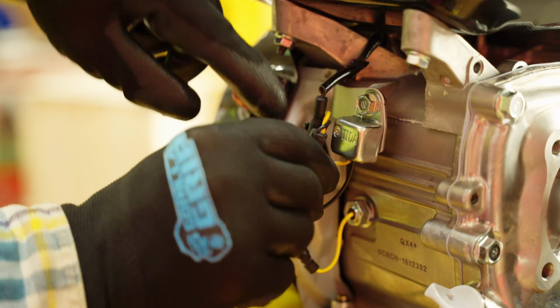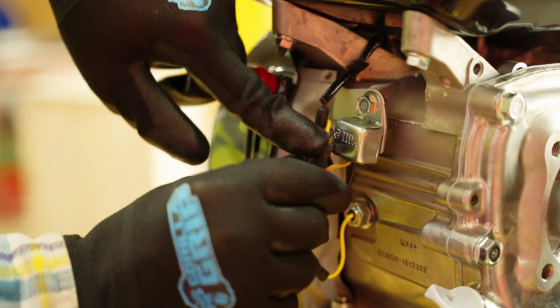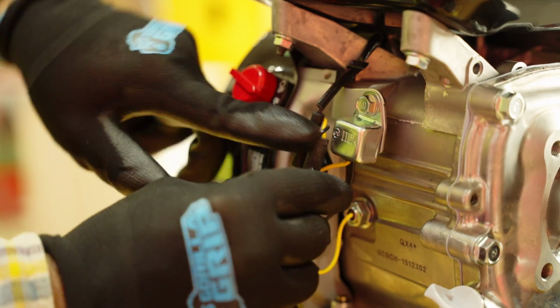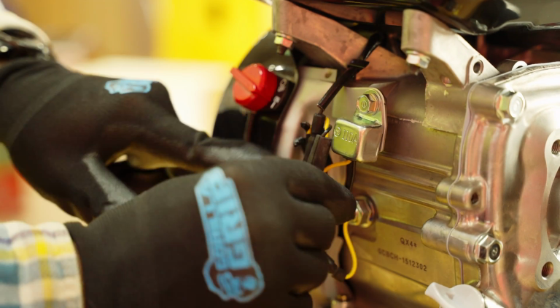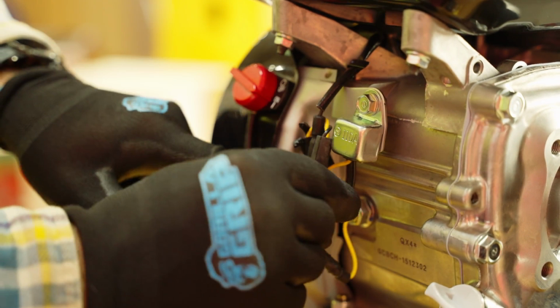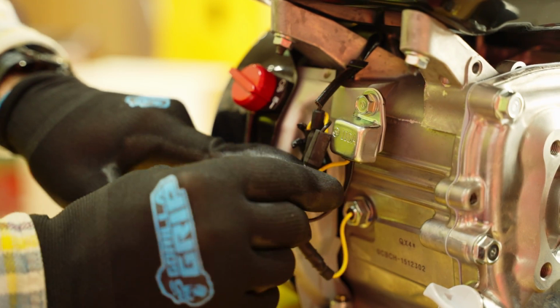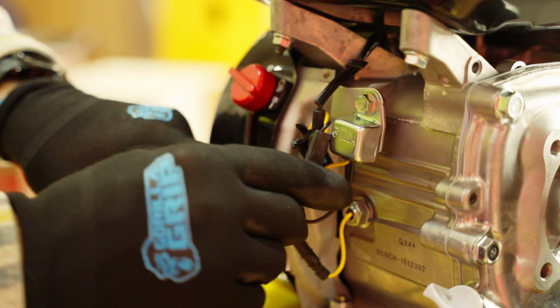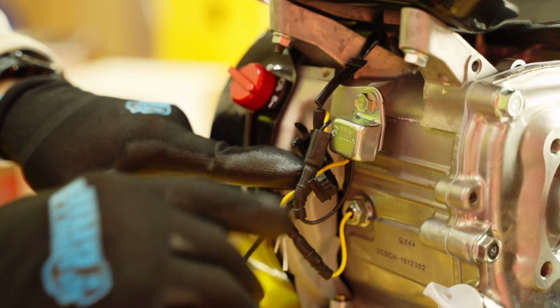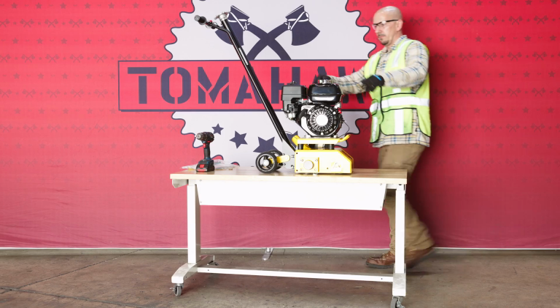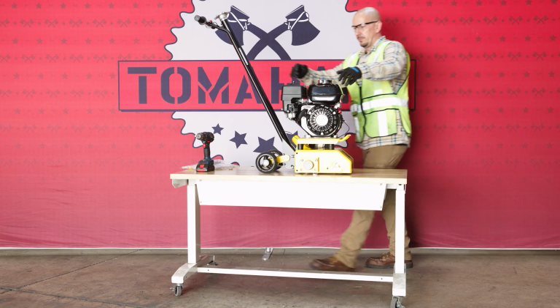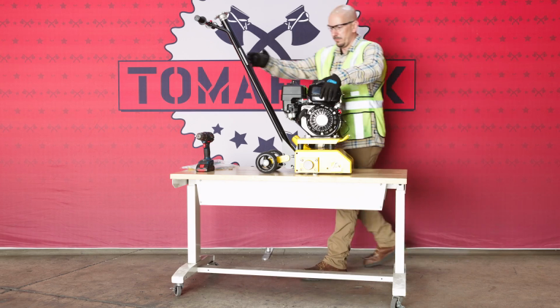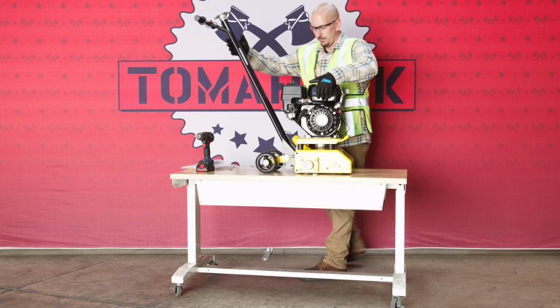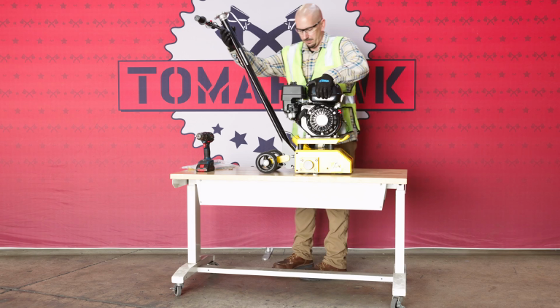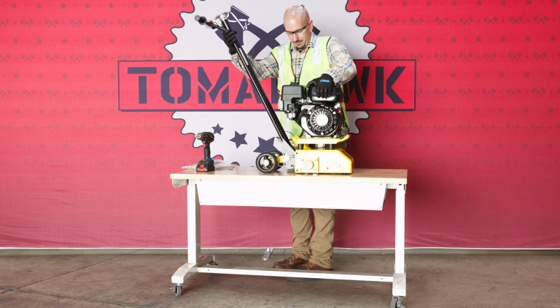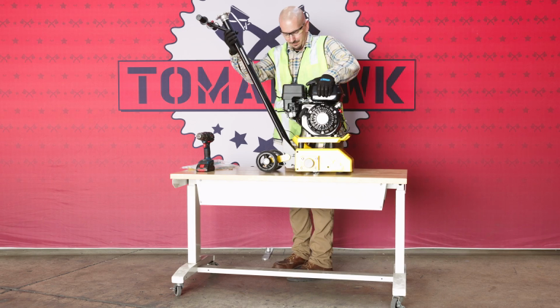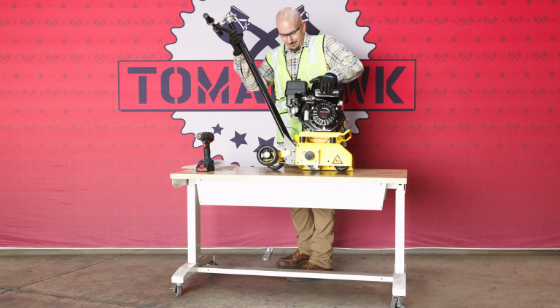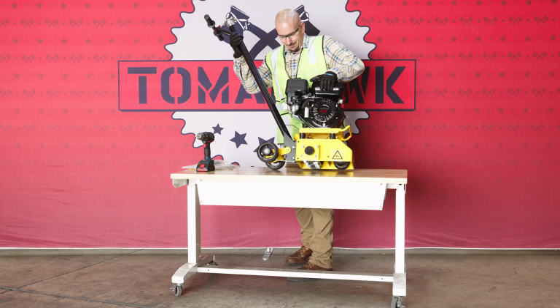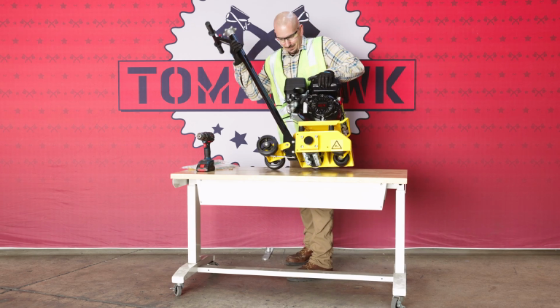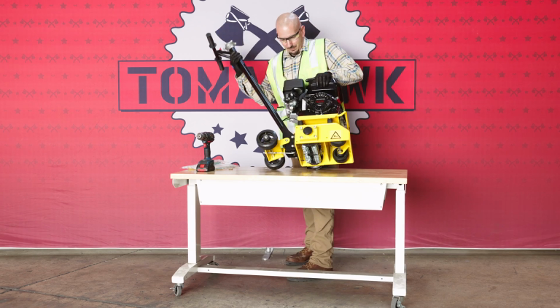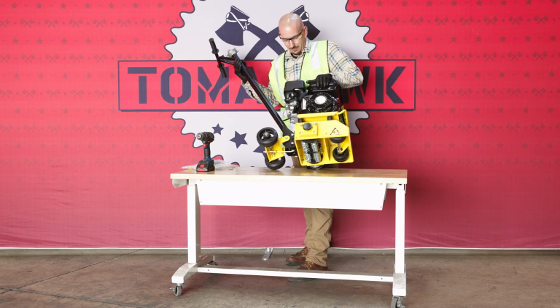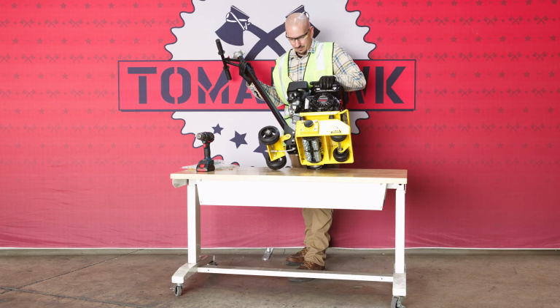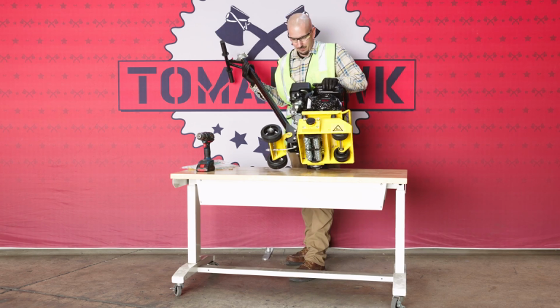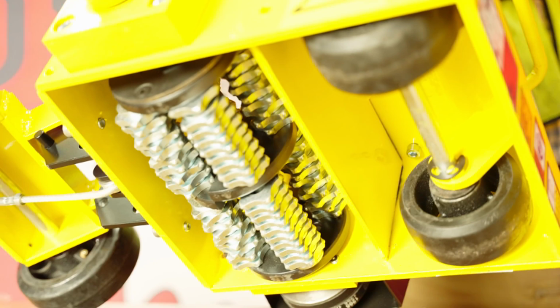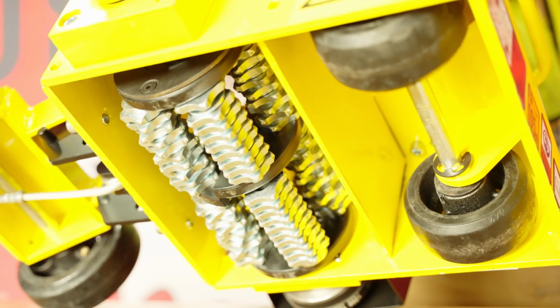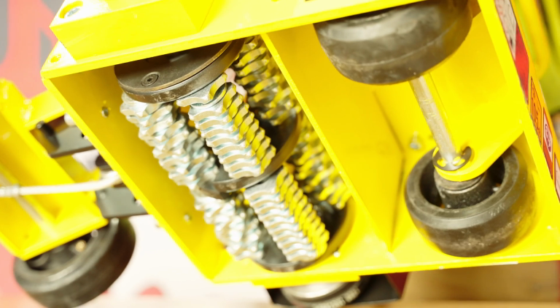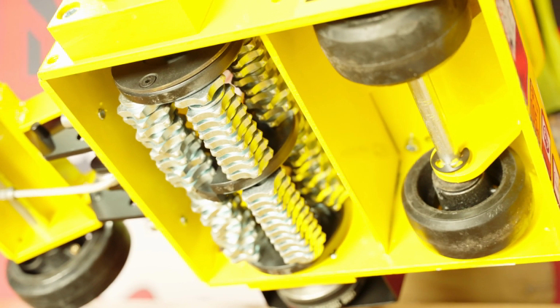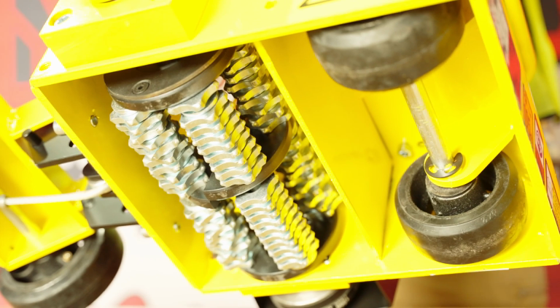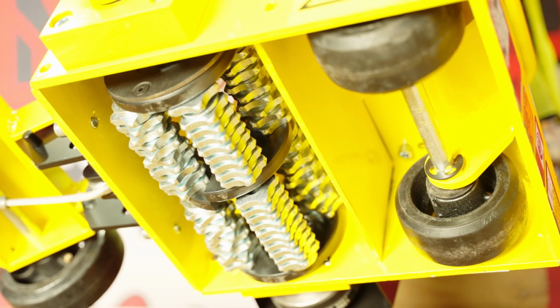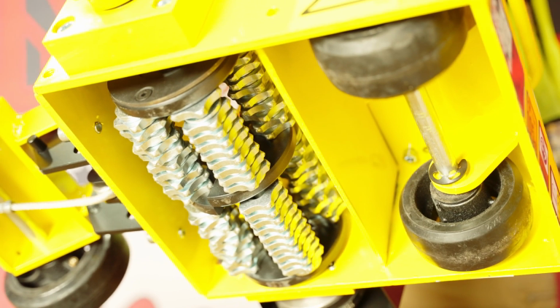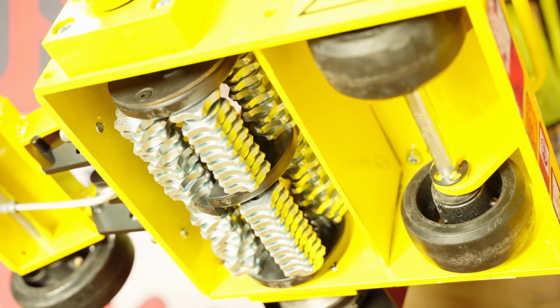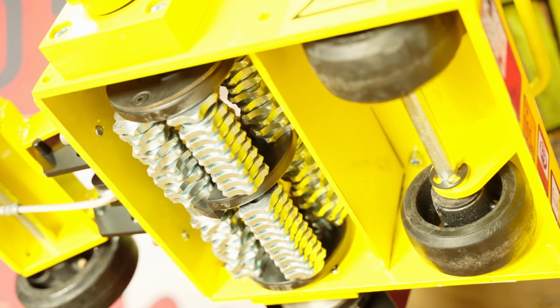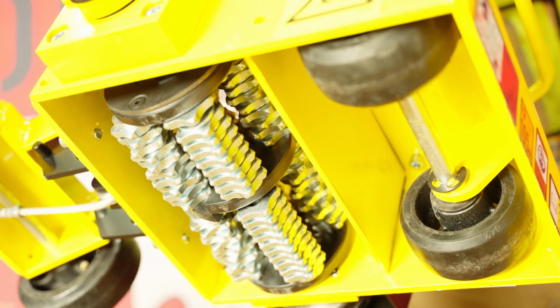Finally, ensure that the blades were included with your scarifier. For a blade installation guide, click the link in the description below.